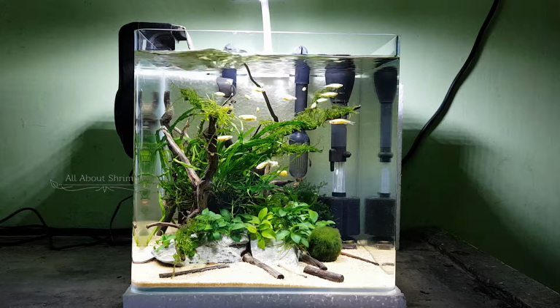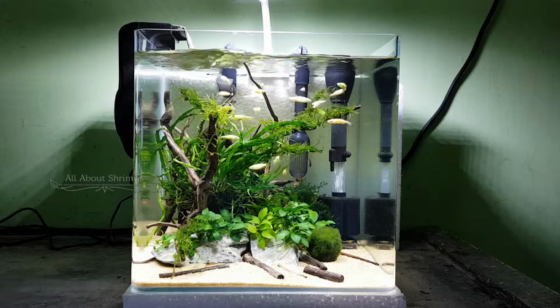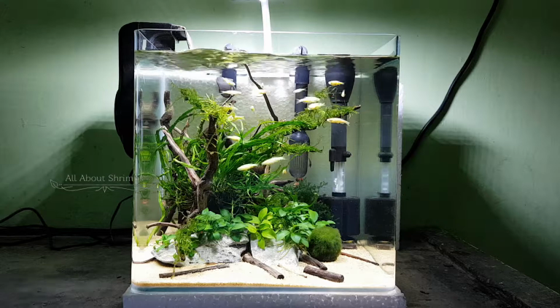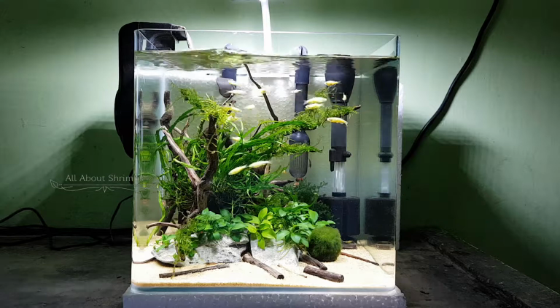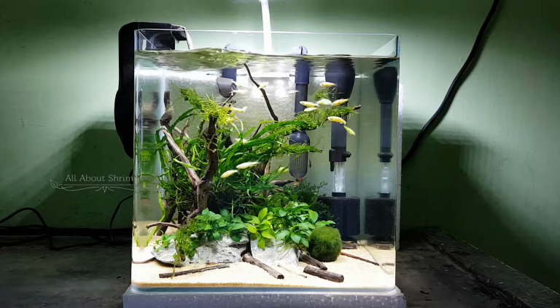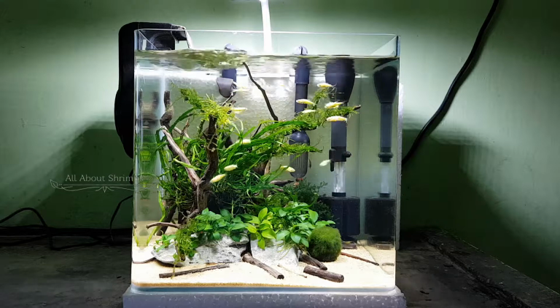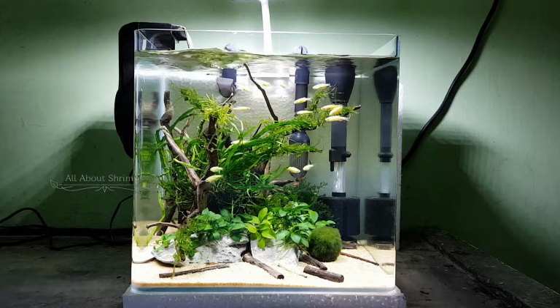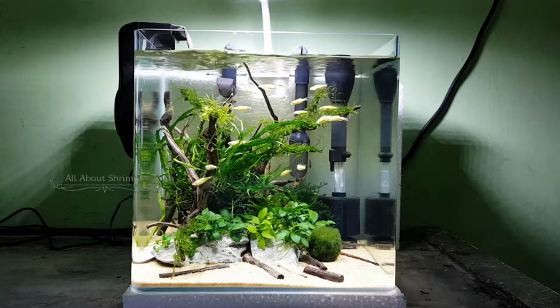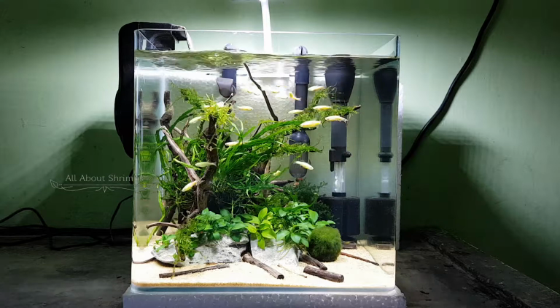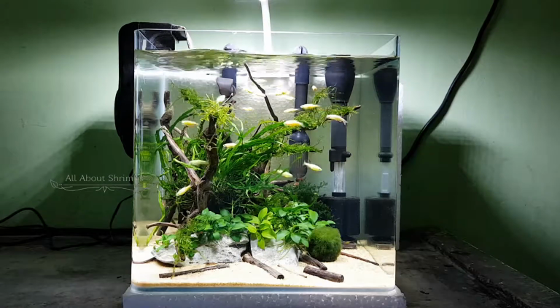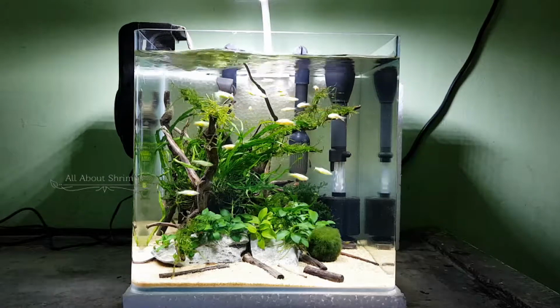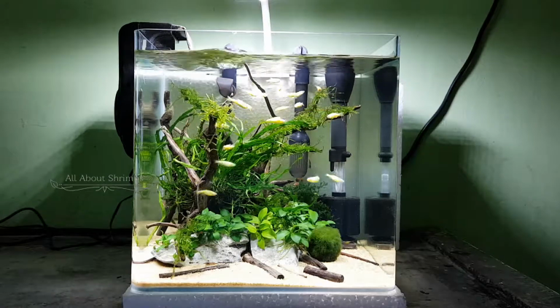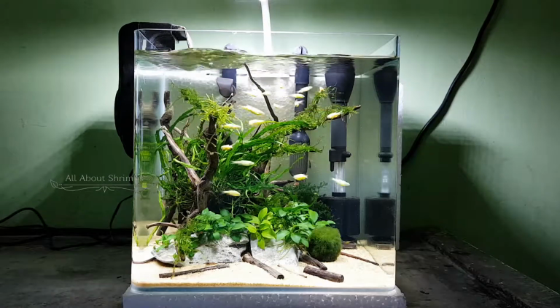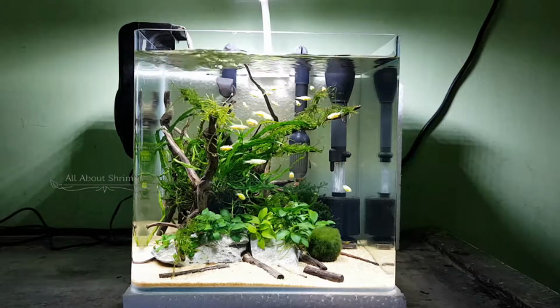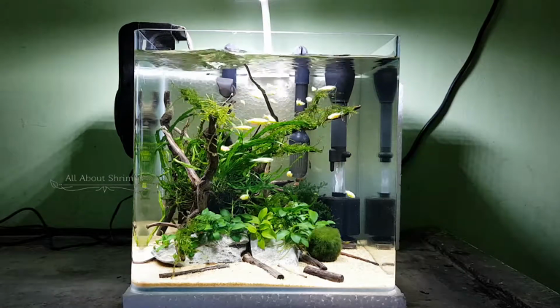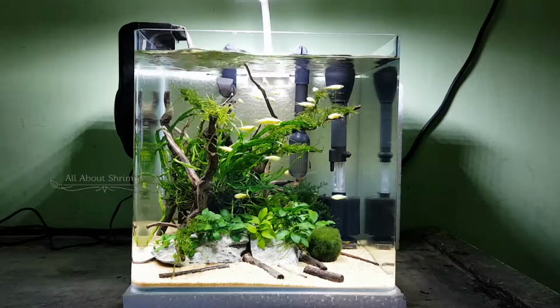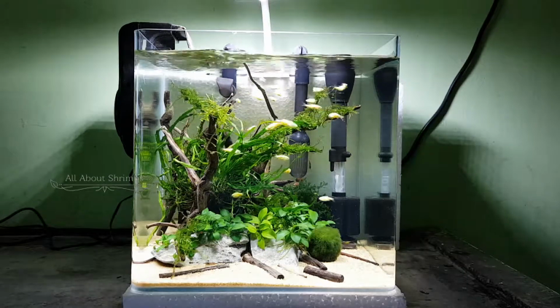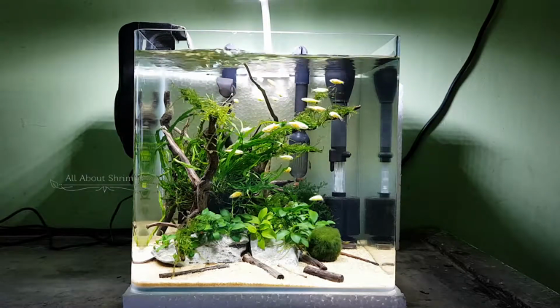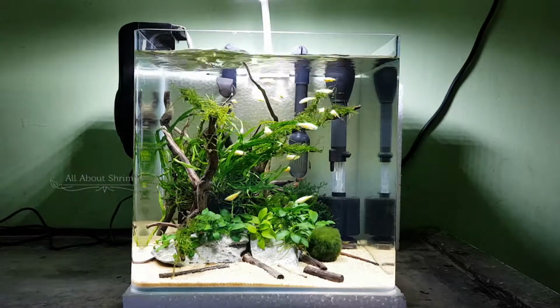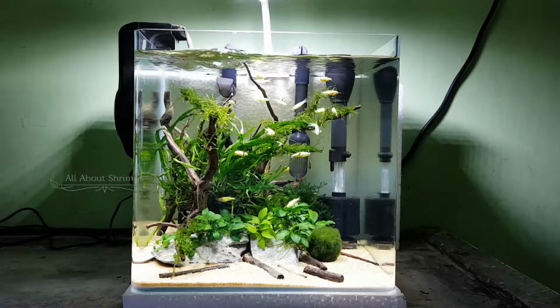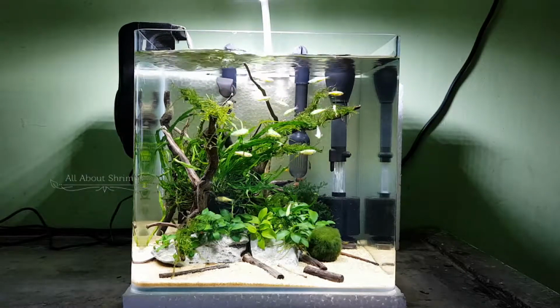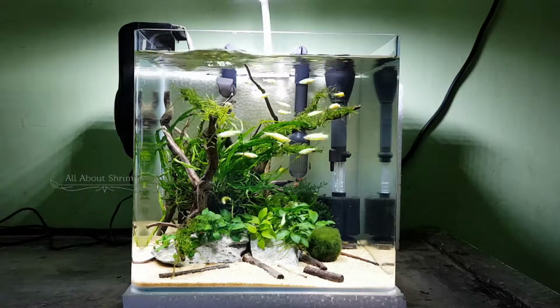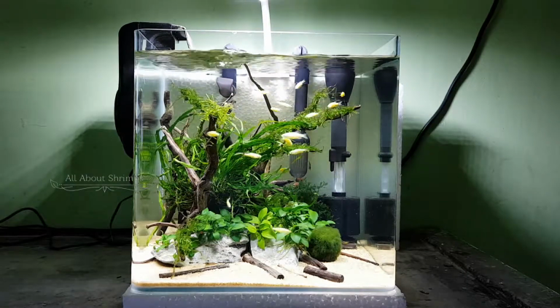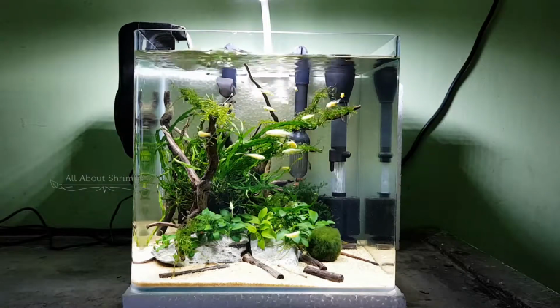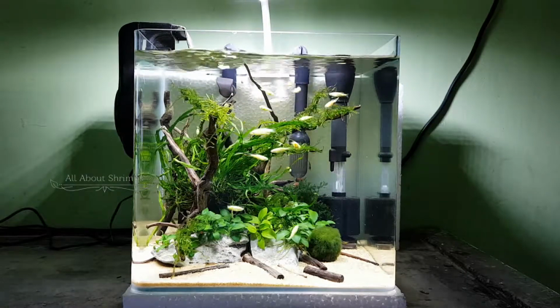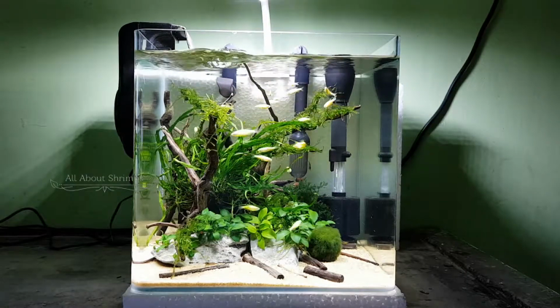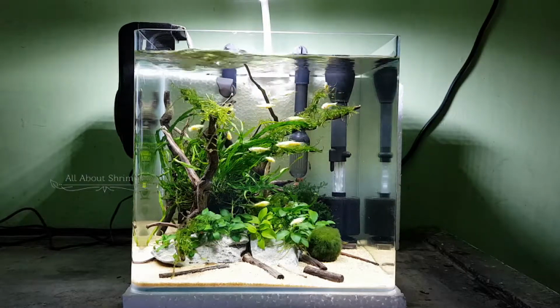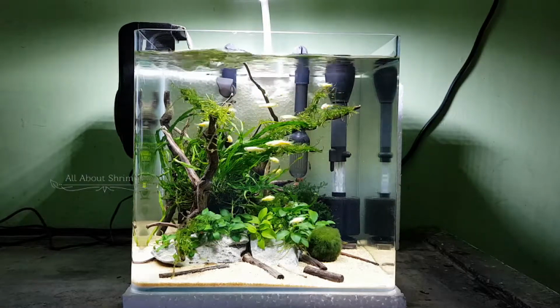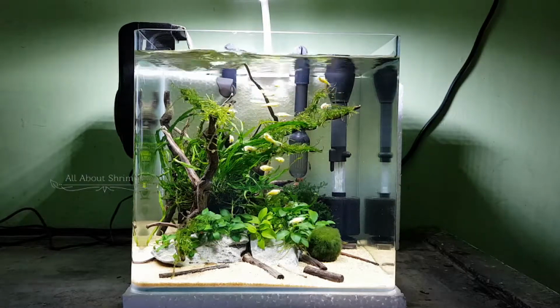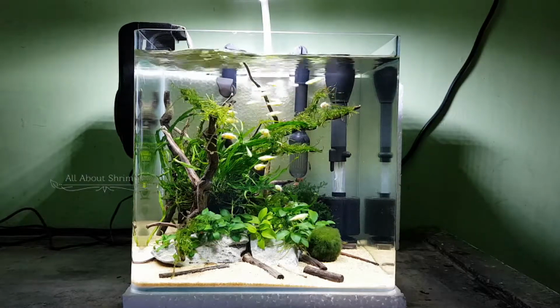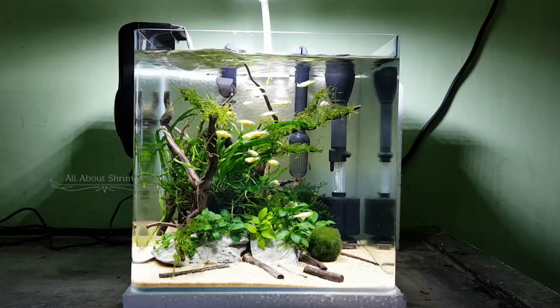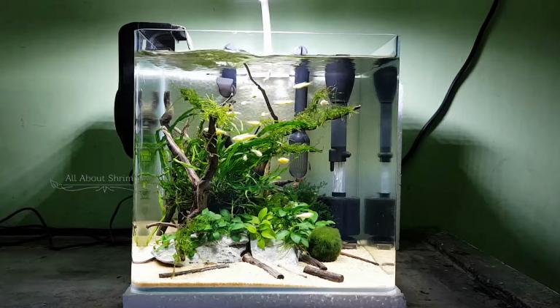Hi all, welcome to my channel All About Shrimp. In this video, we will talk about a cubic tank.